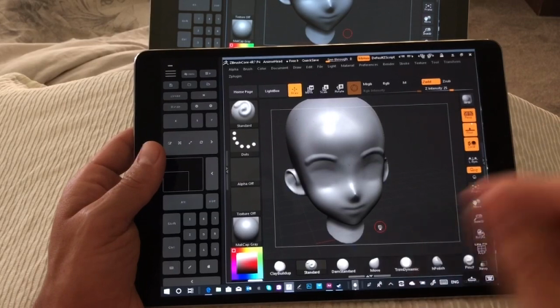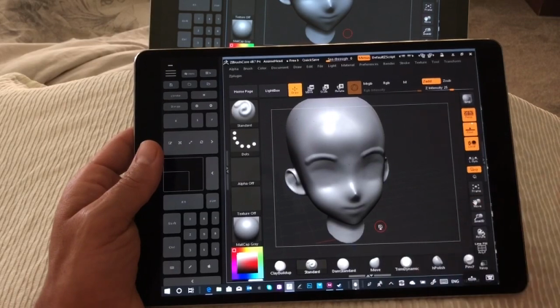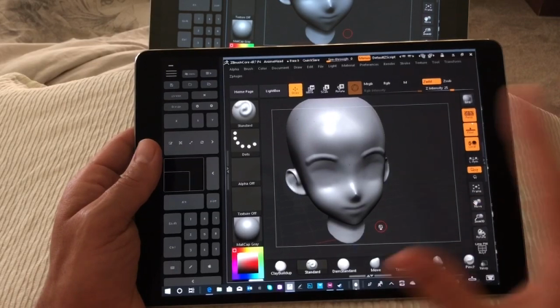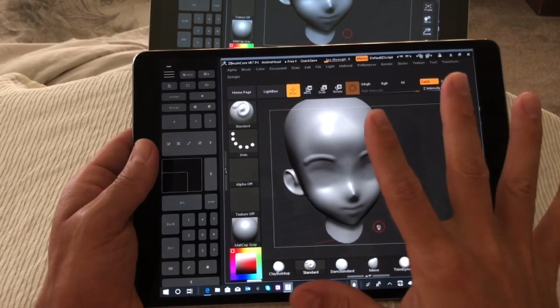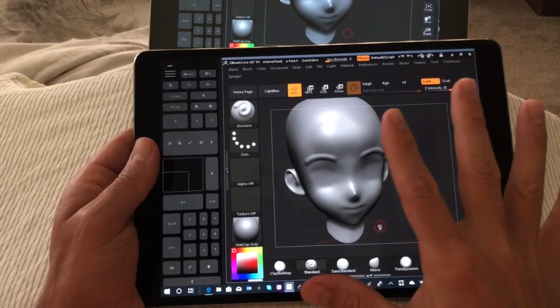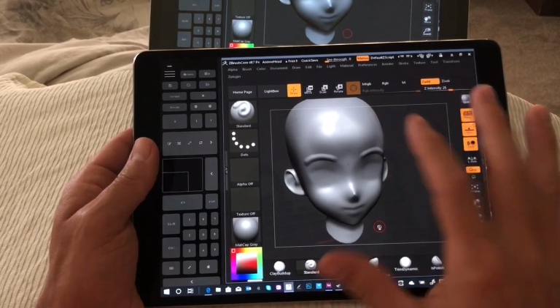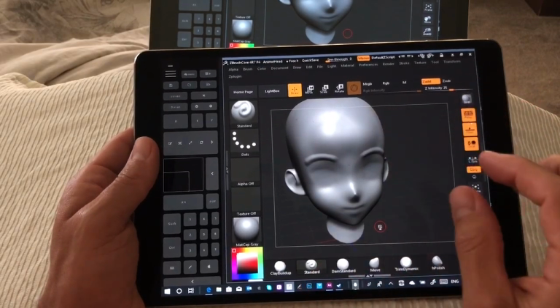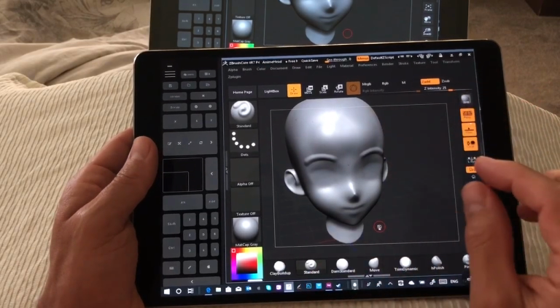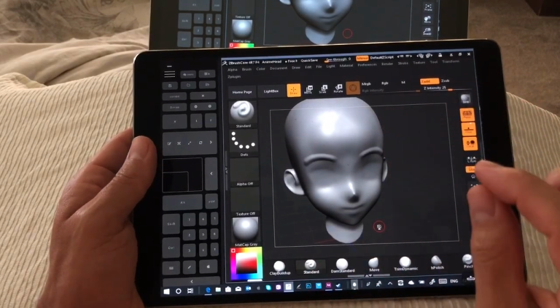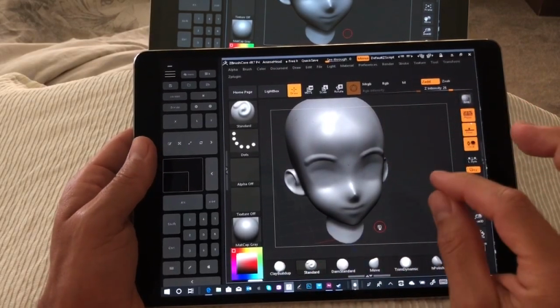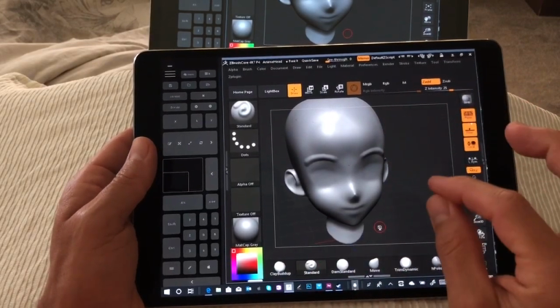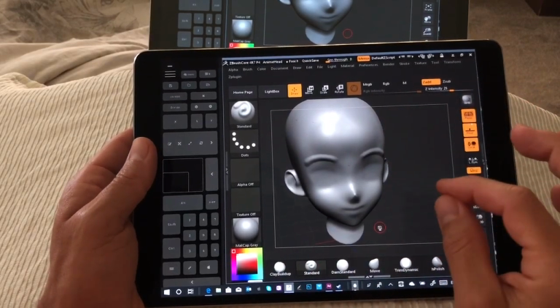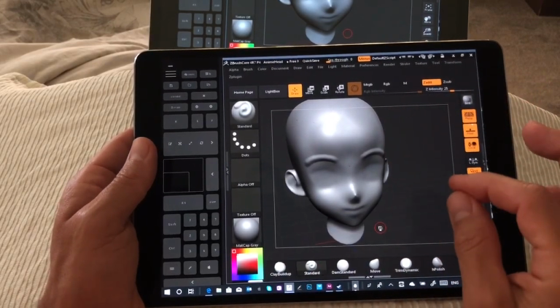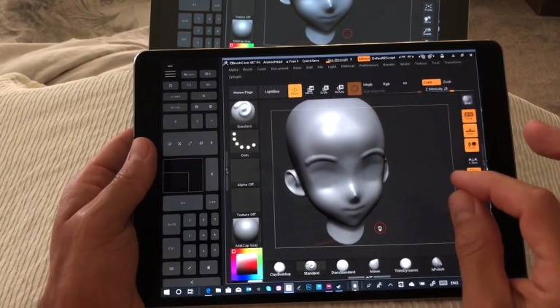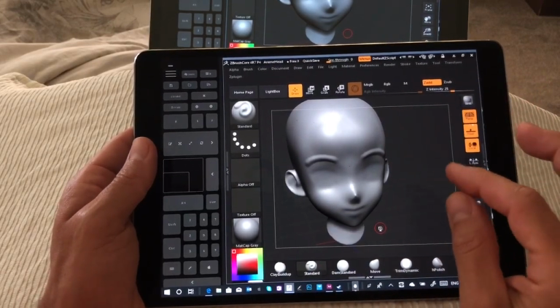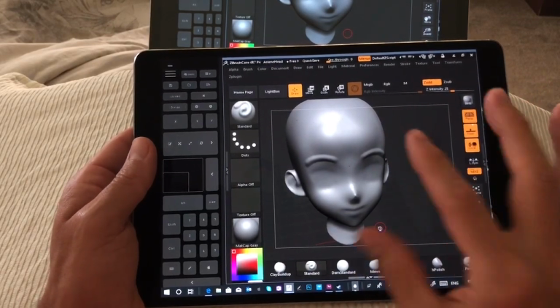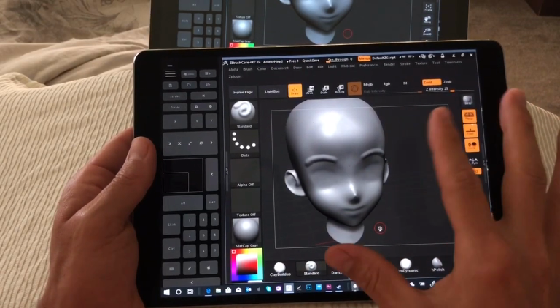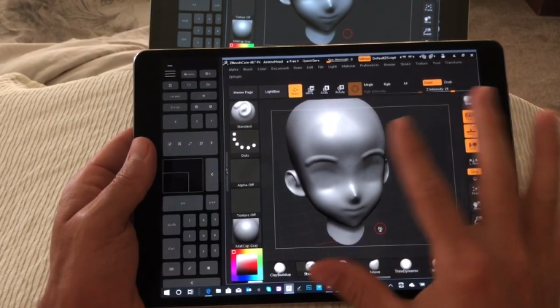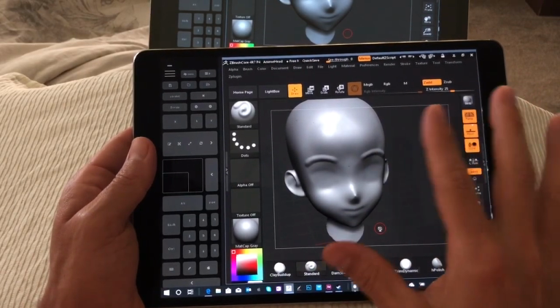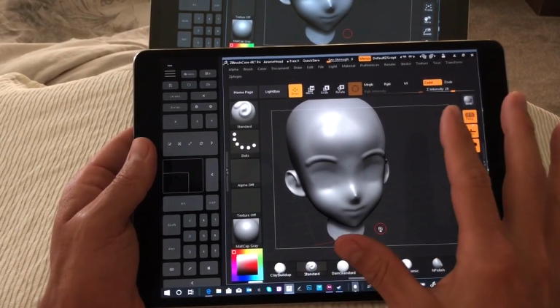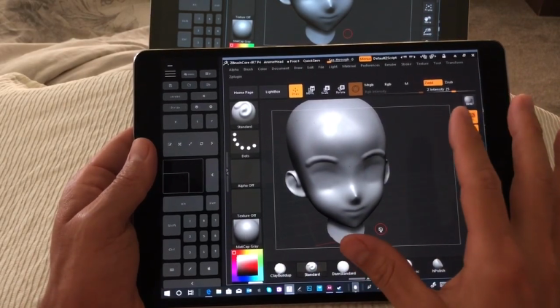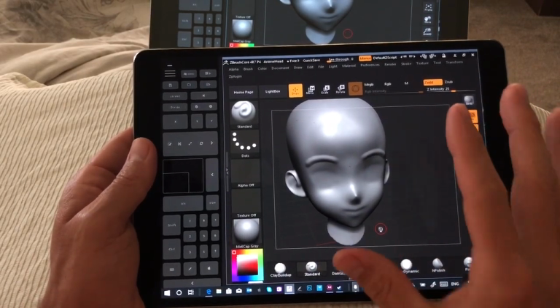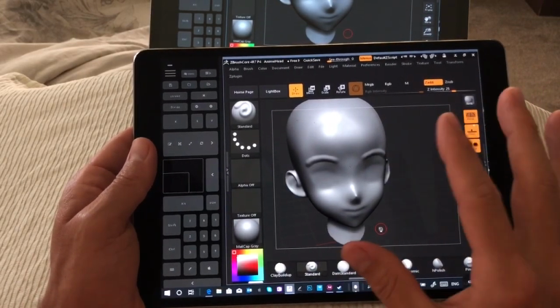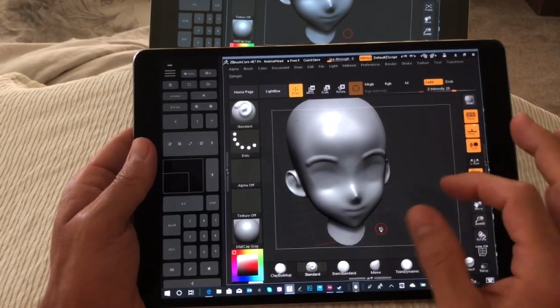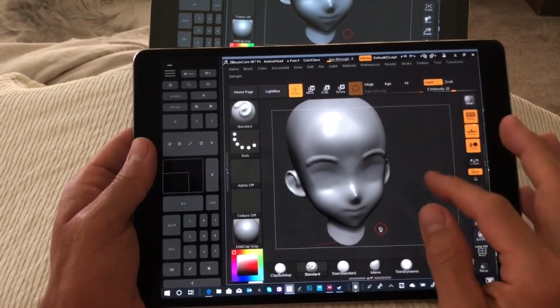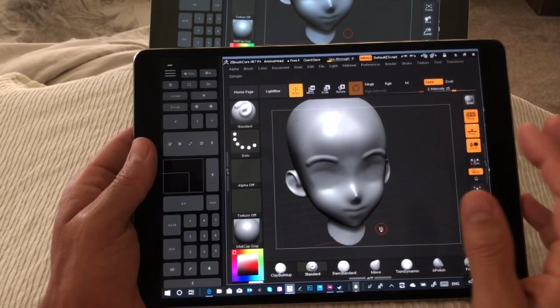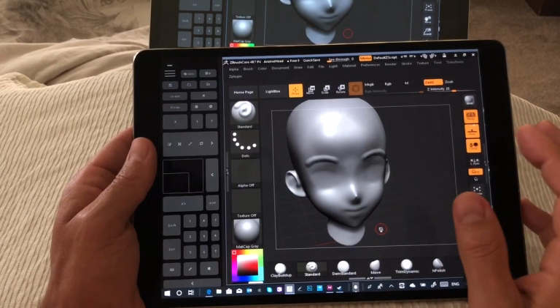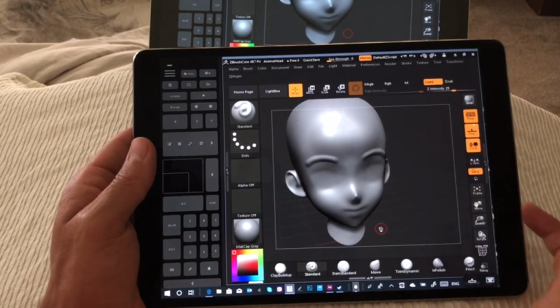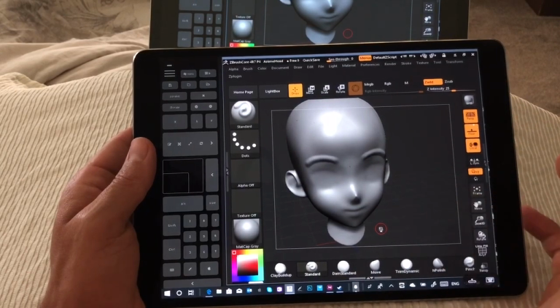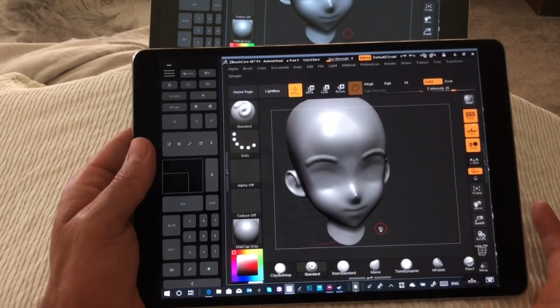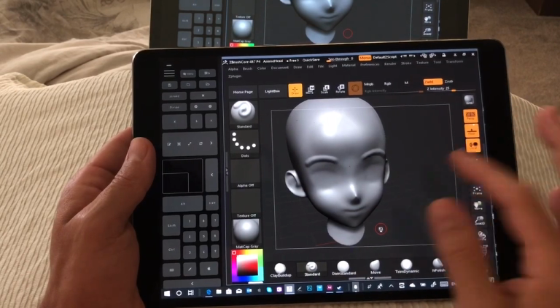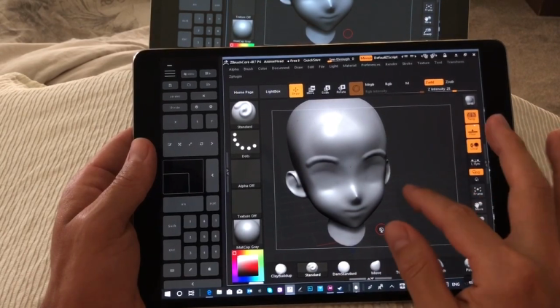Hey, this is Justice with Tablet Pro, and I want to introduce you to a device that you've probably never seen run ZBrush.